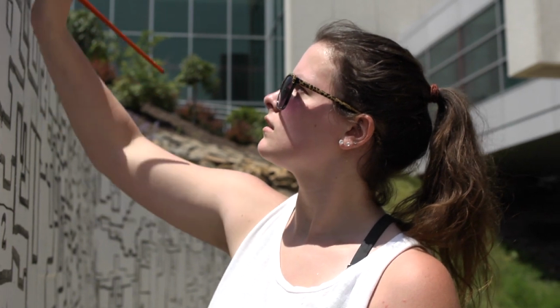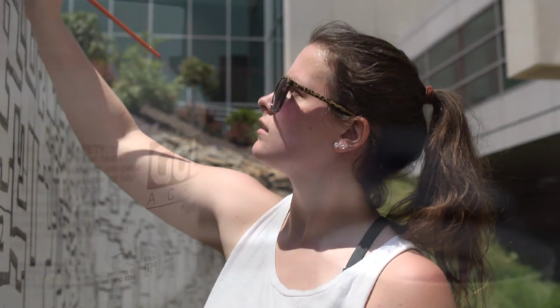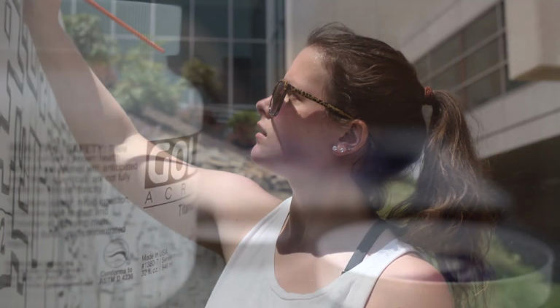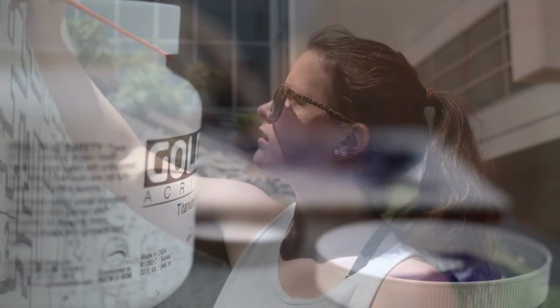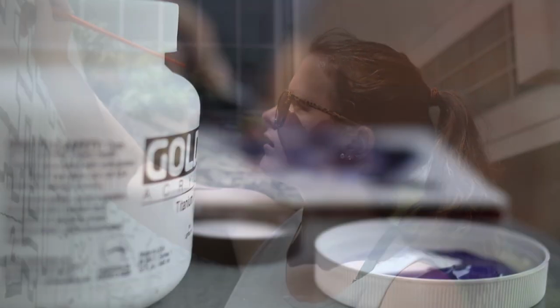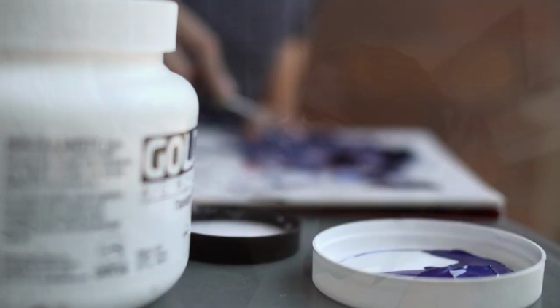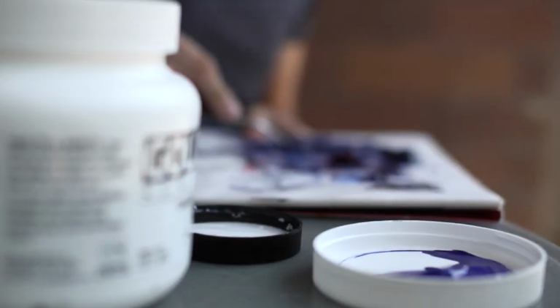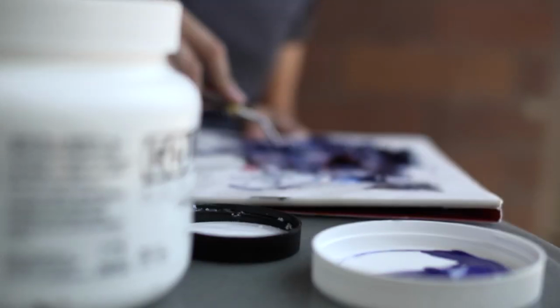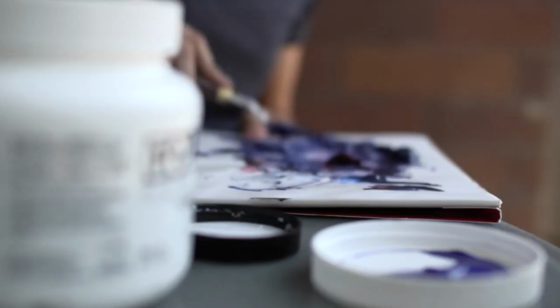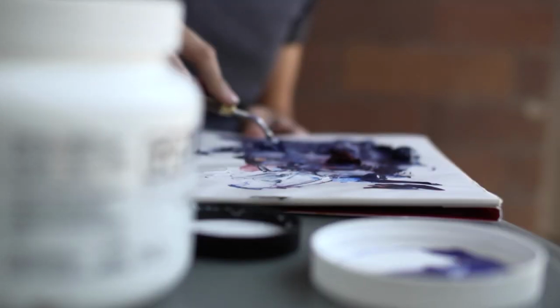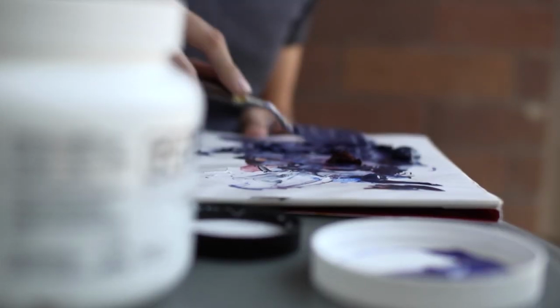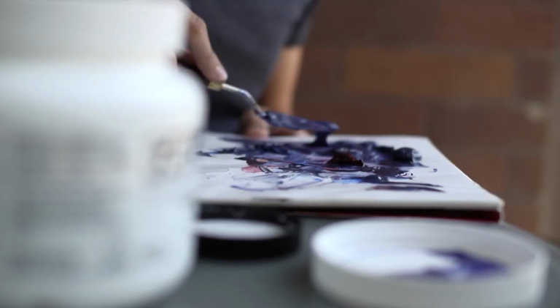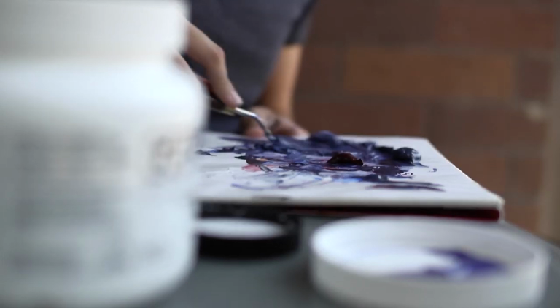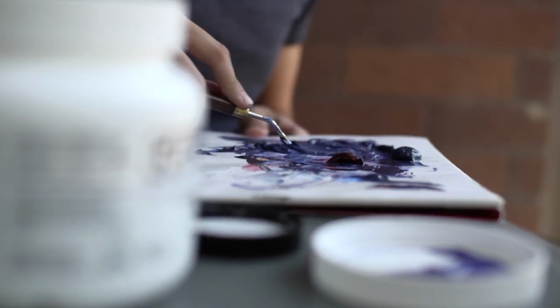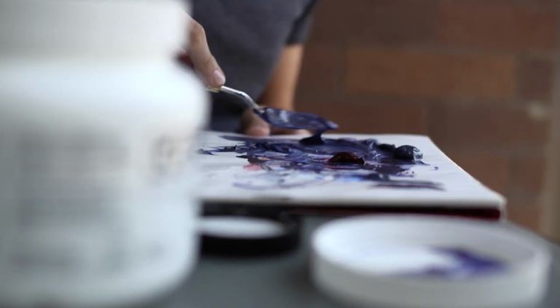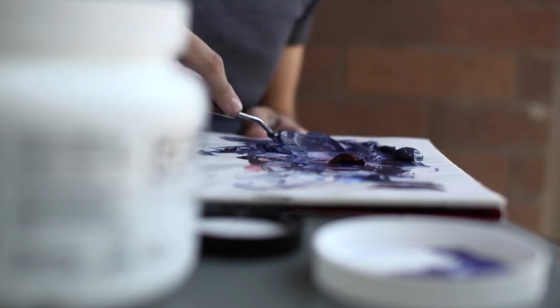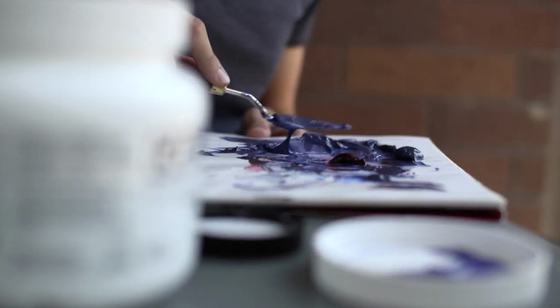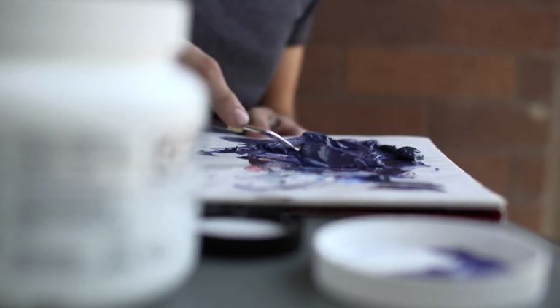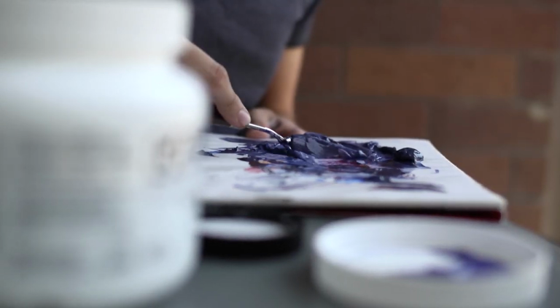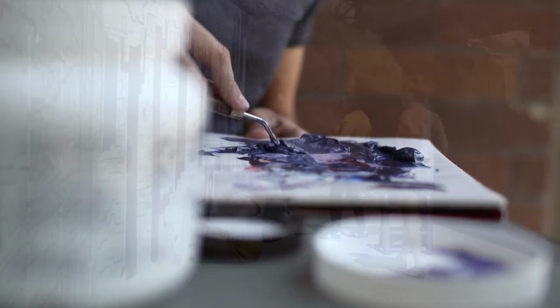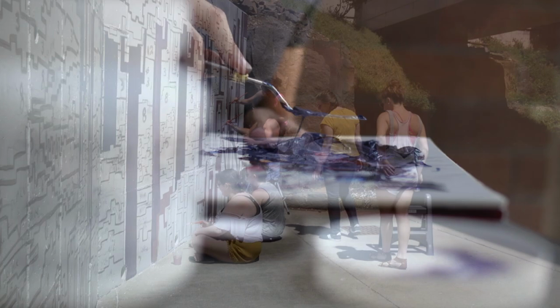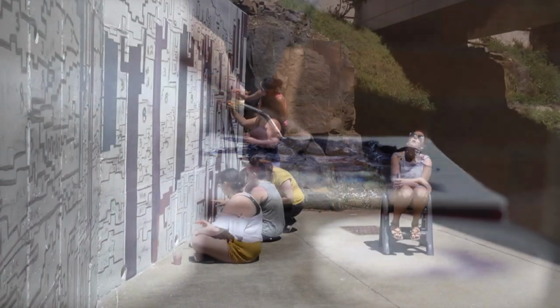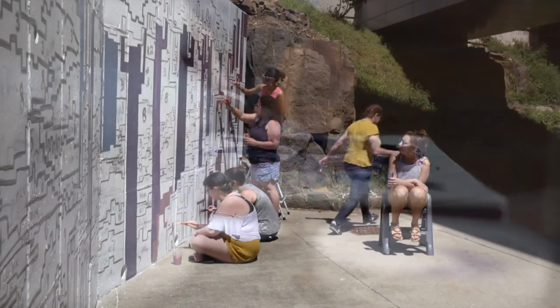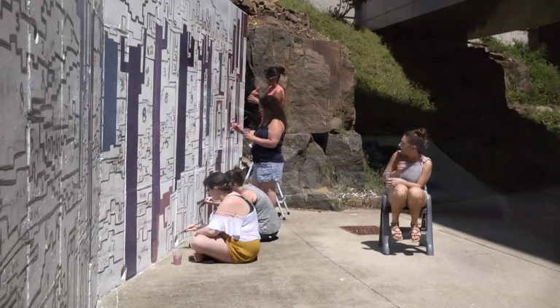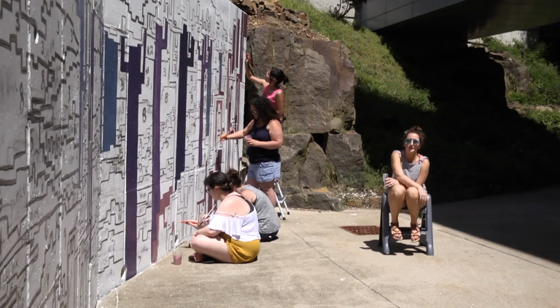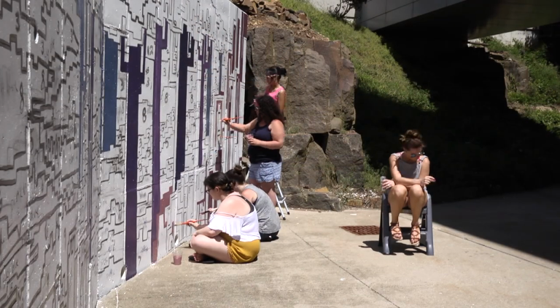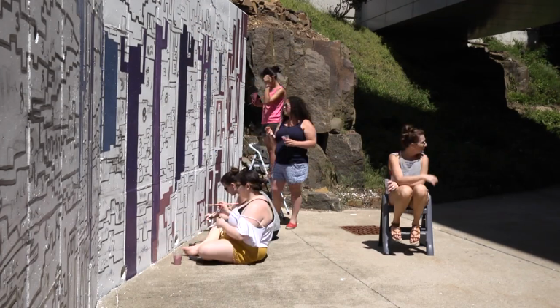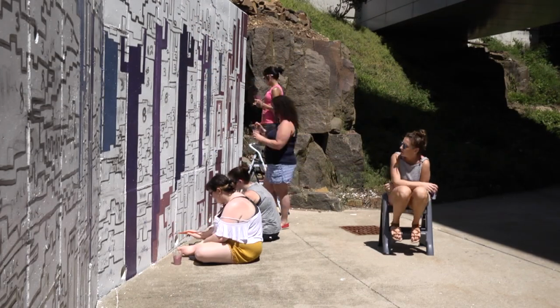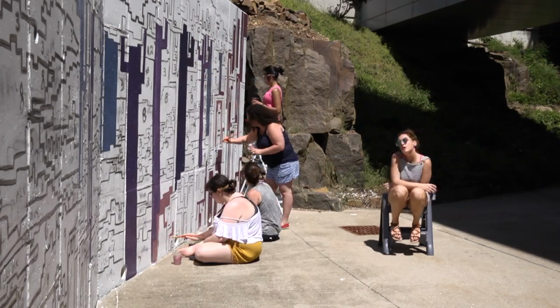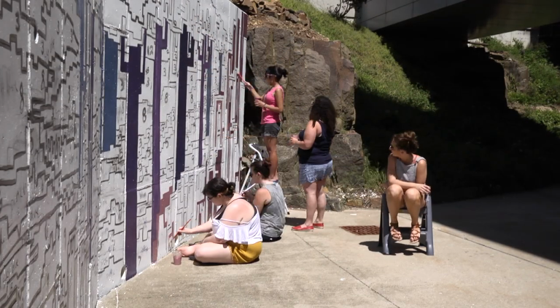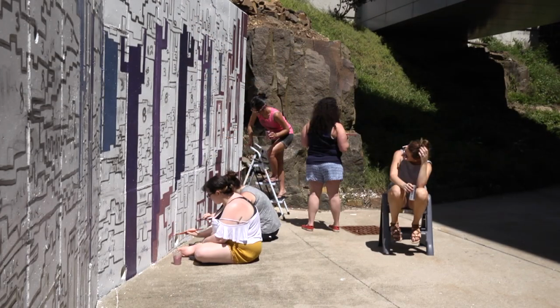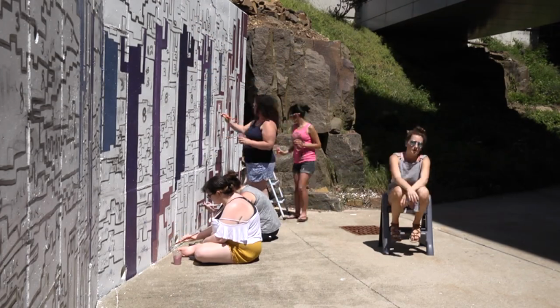With the design laid out, it was time to mix up the first batches of paint and start the long process of filling it all in.